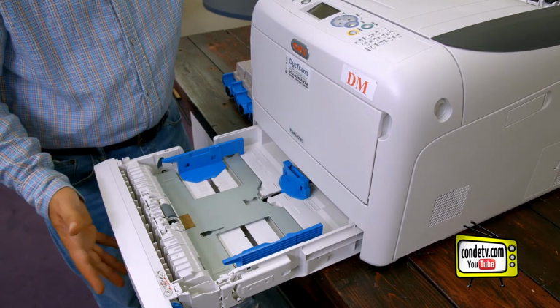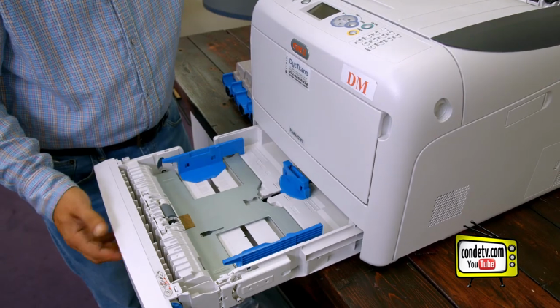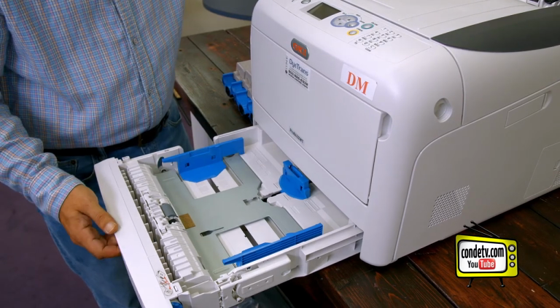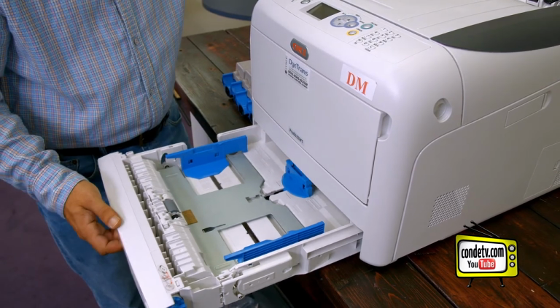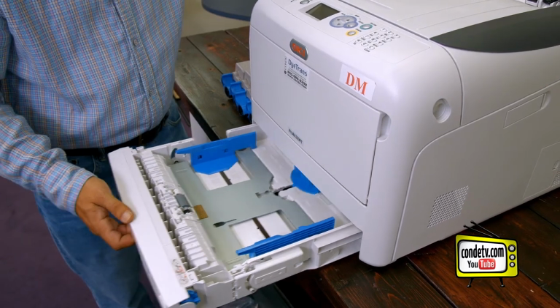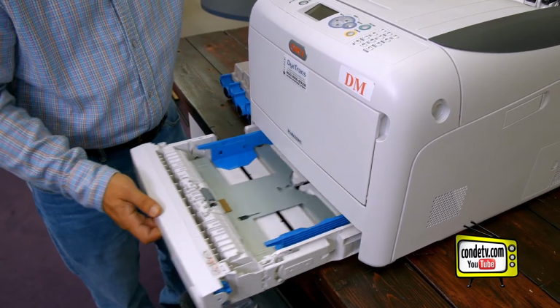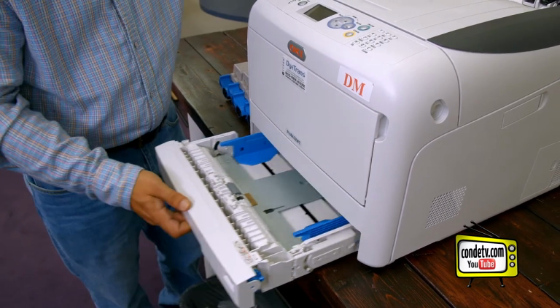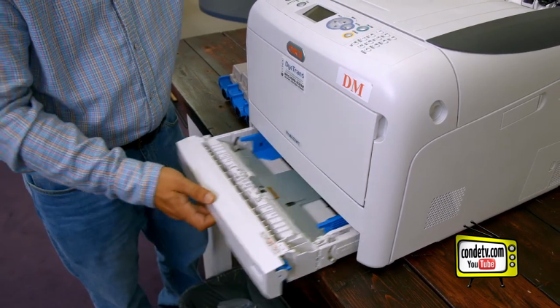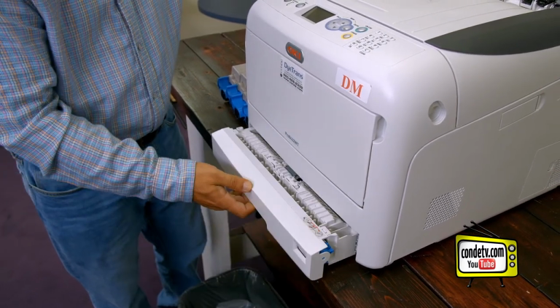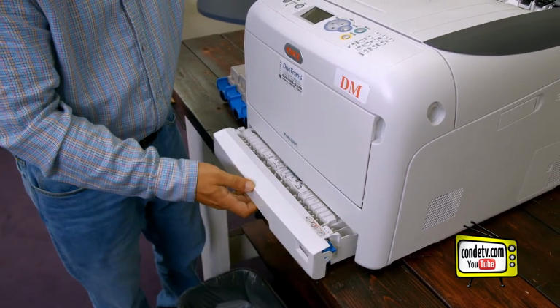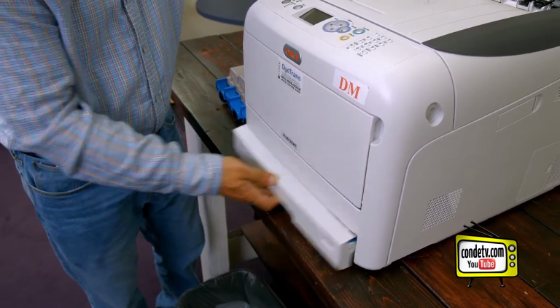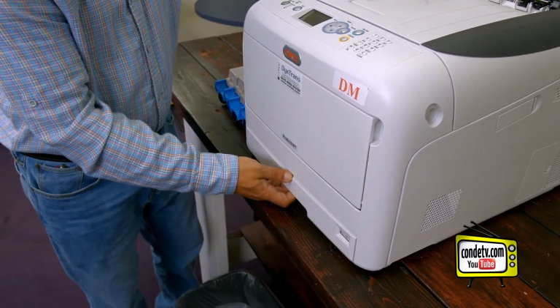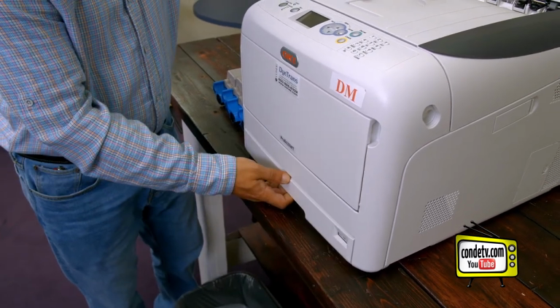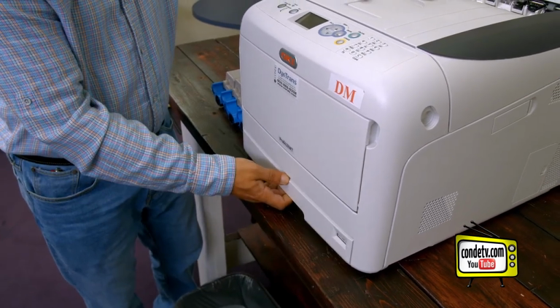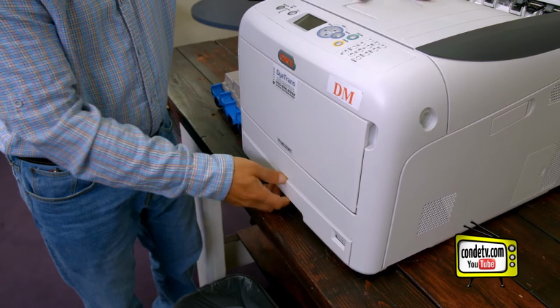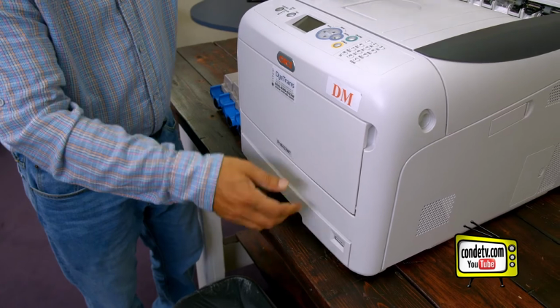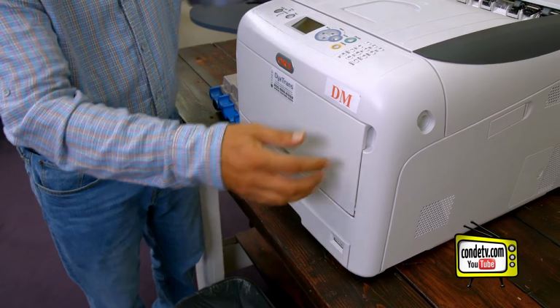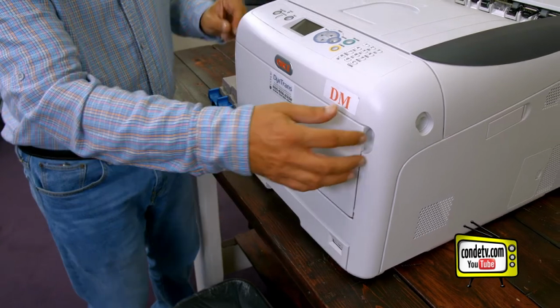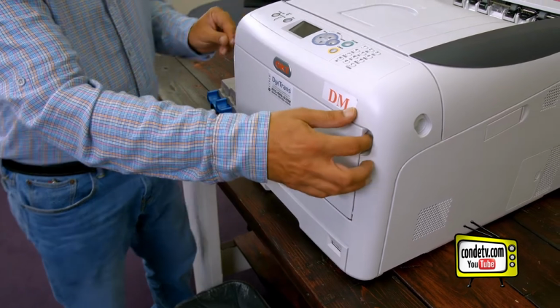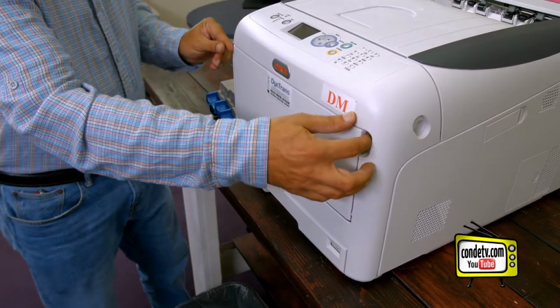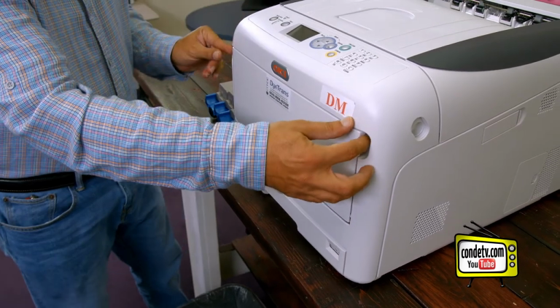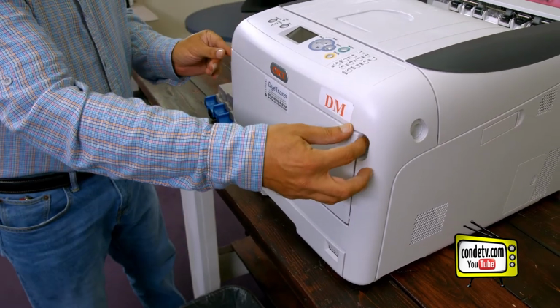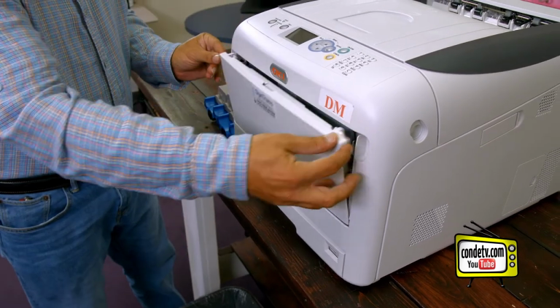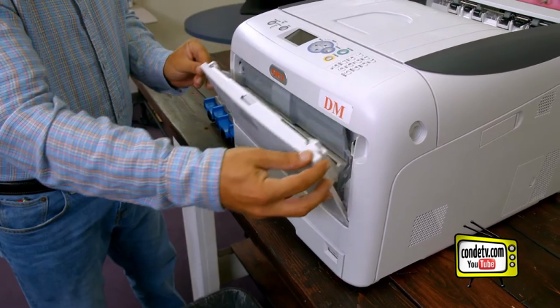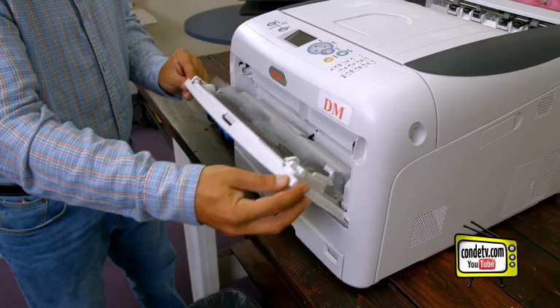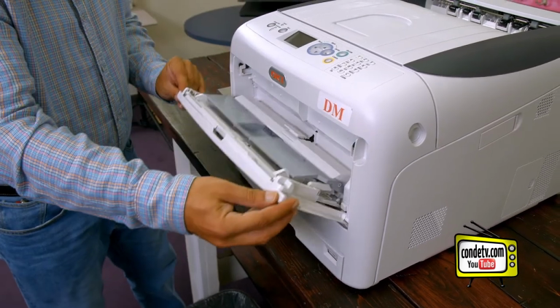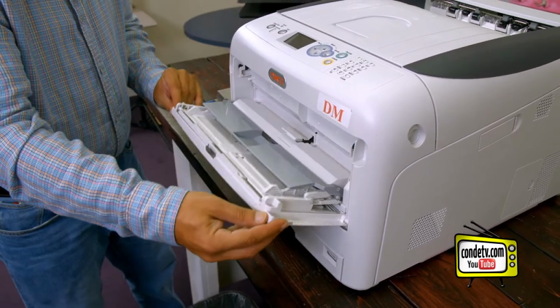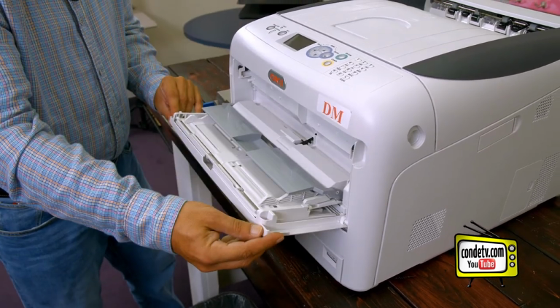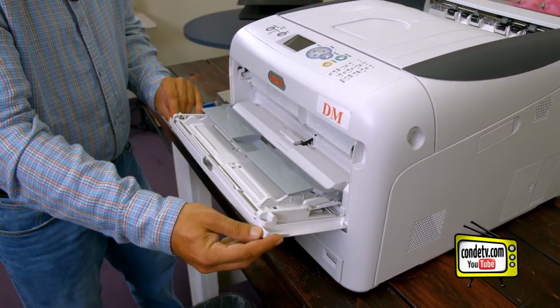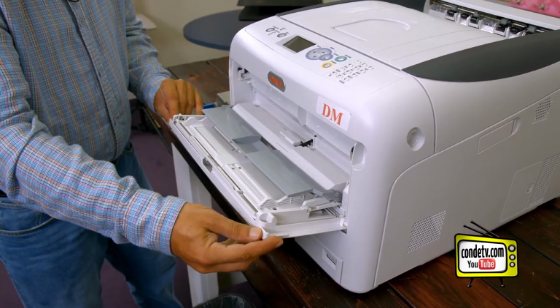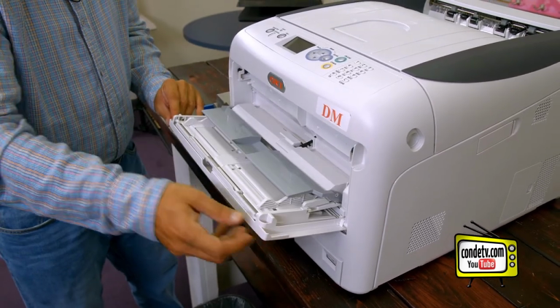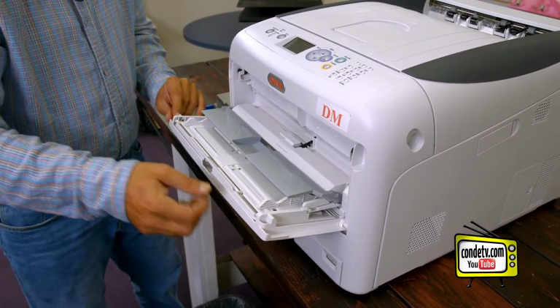Once we've confirmed that, let's close the cassette tray and let's open the multi-purpose tray.